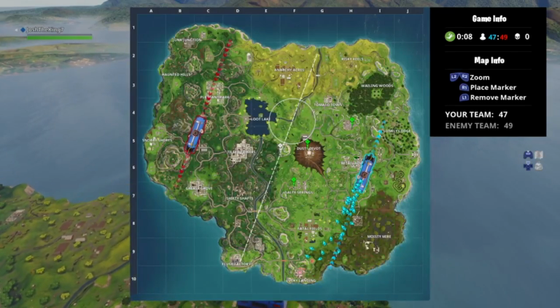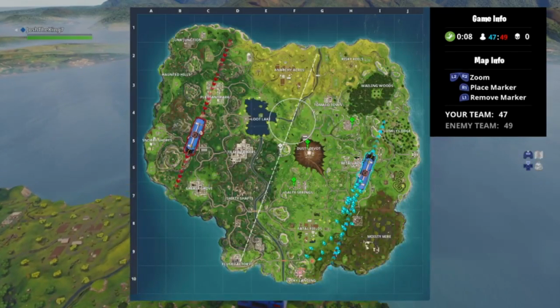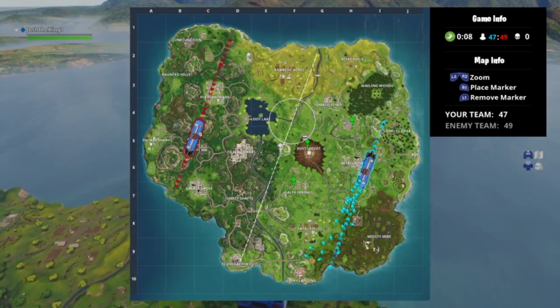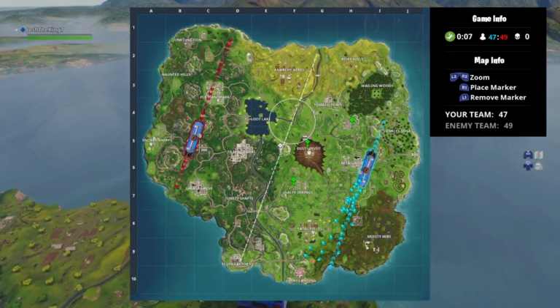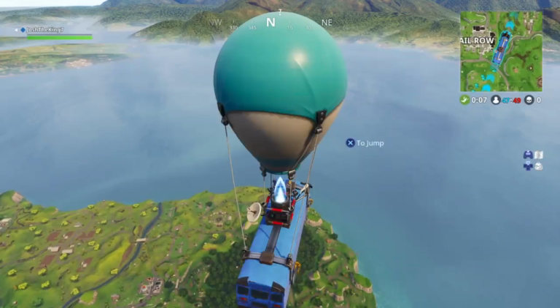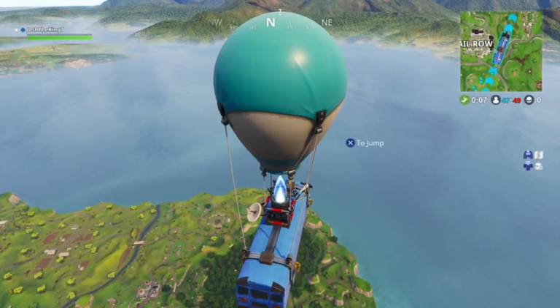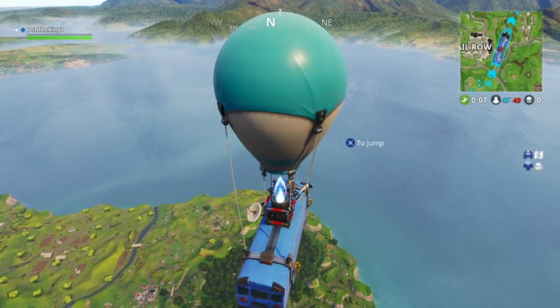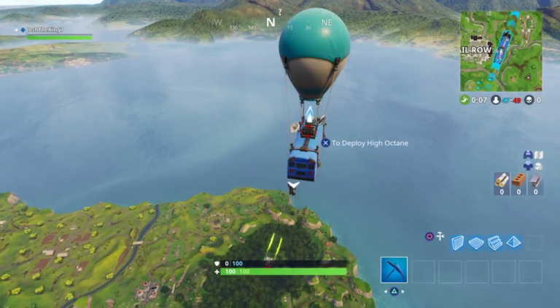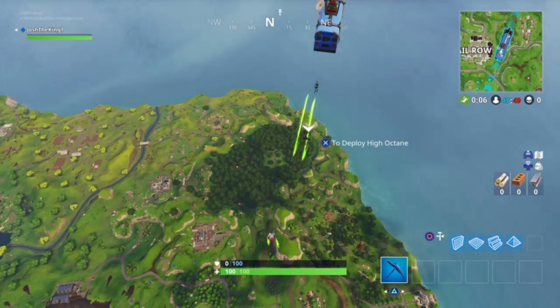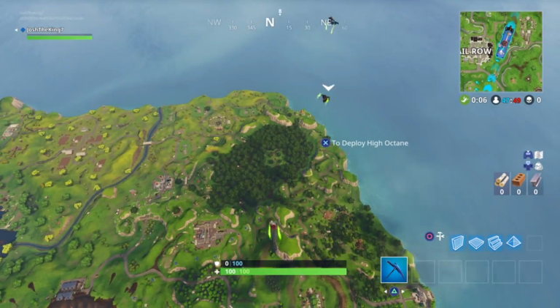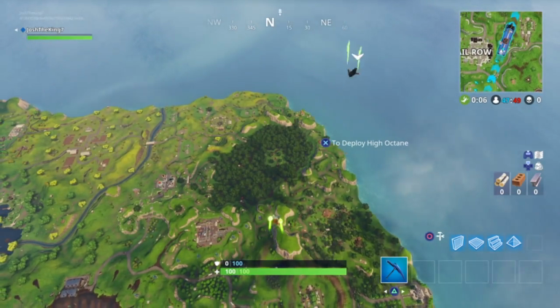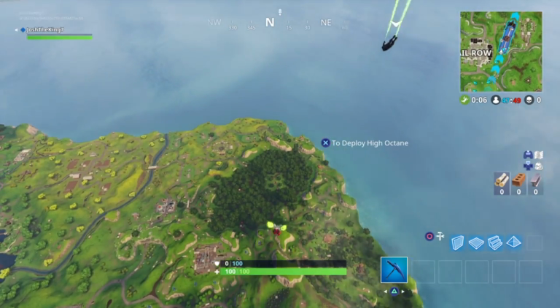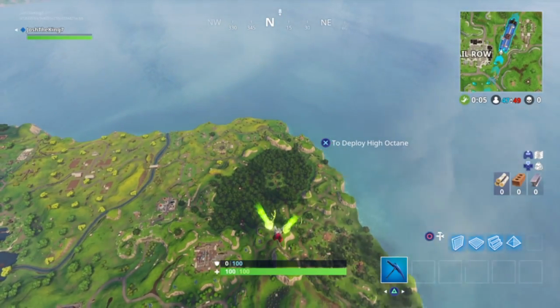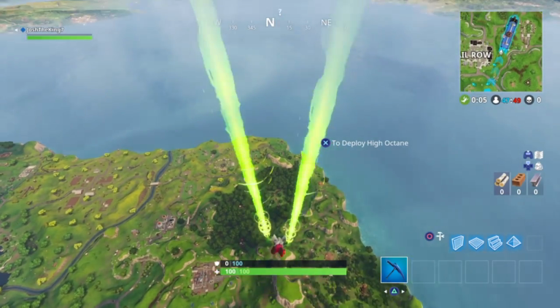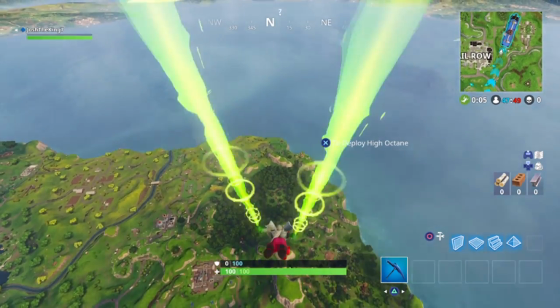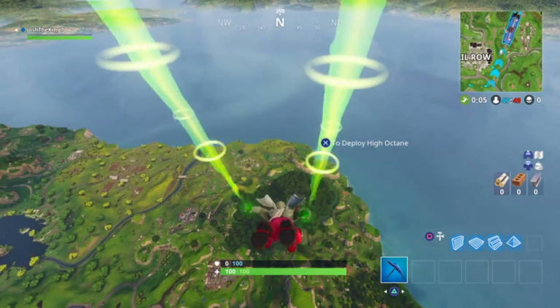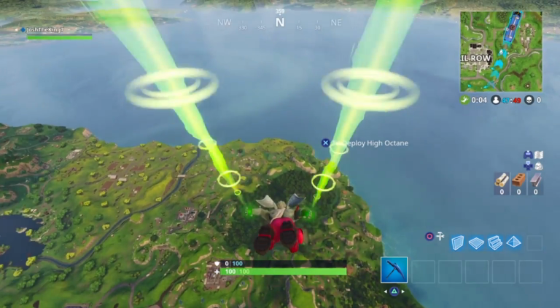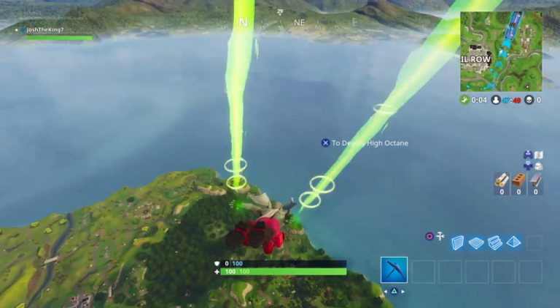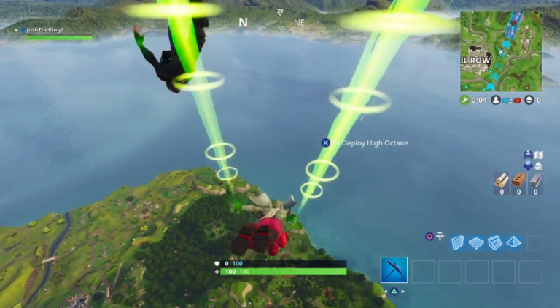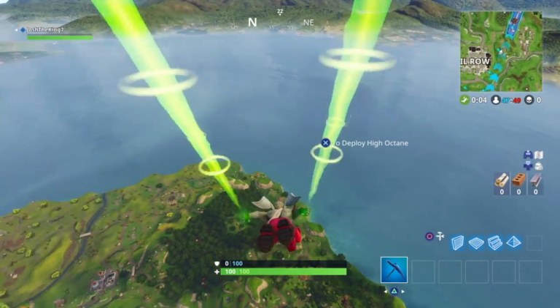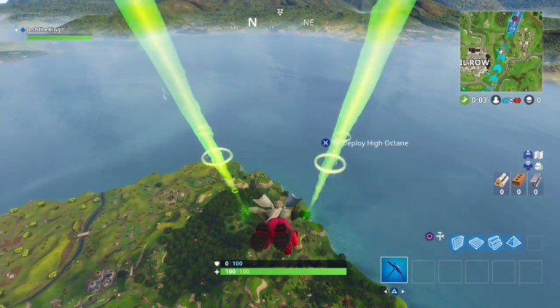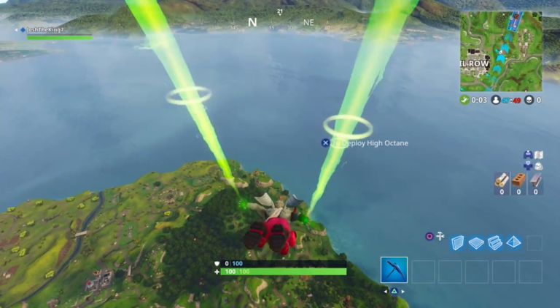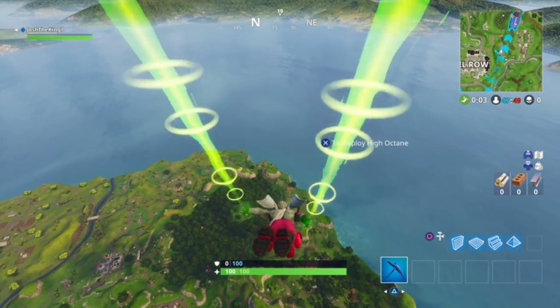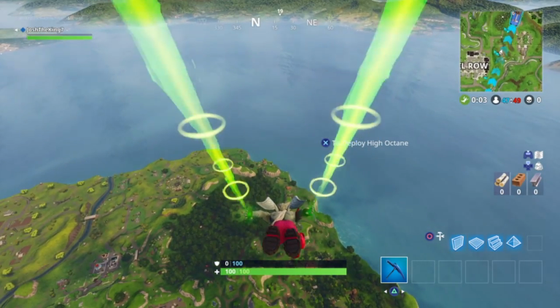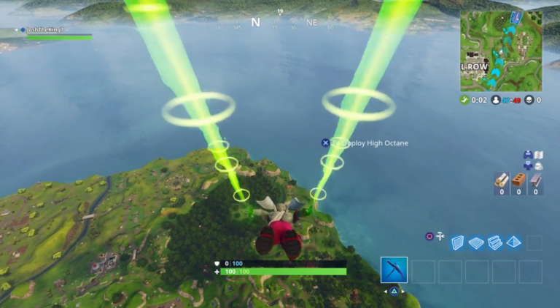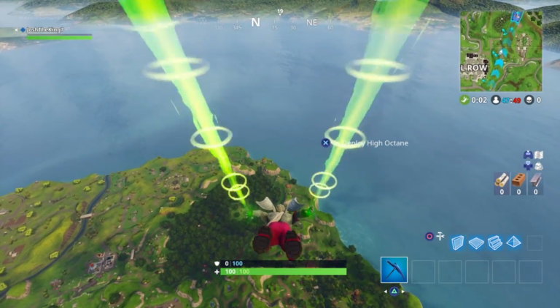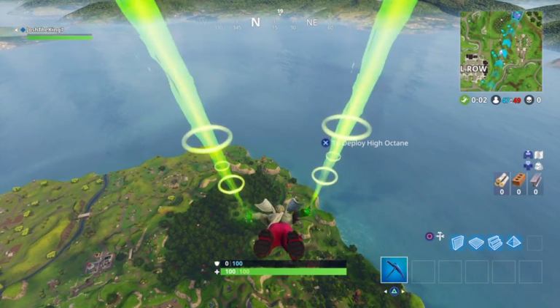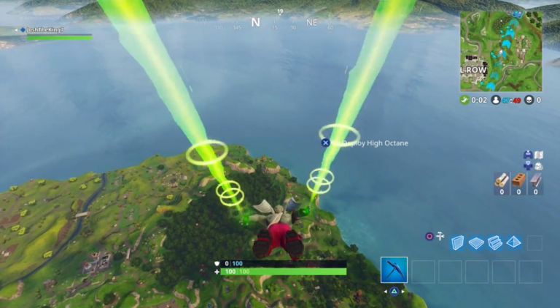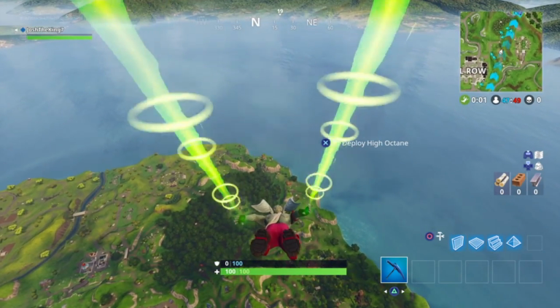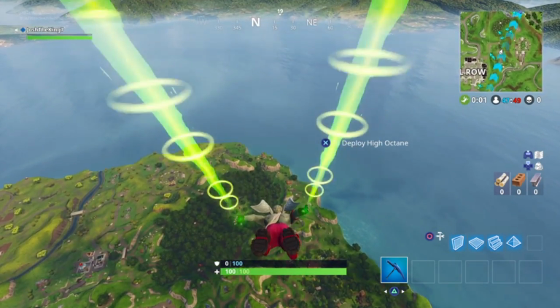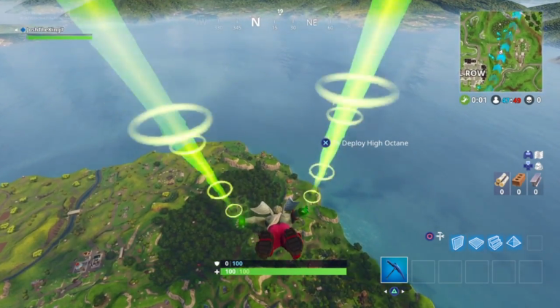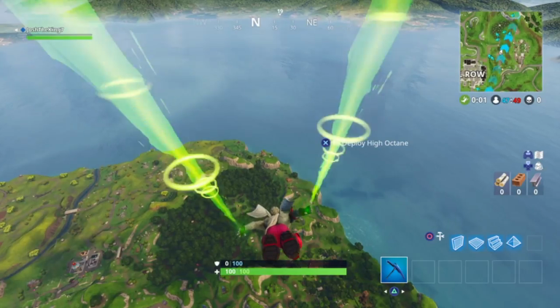You're gonna want to go to Wailing Woods. If you're on the west side, you're gonna be coming from the bottom of Wailing Woods. The way to get to the chests the fastest is by getting the best jump out of all your teammates.